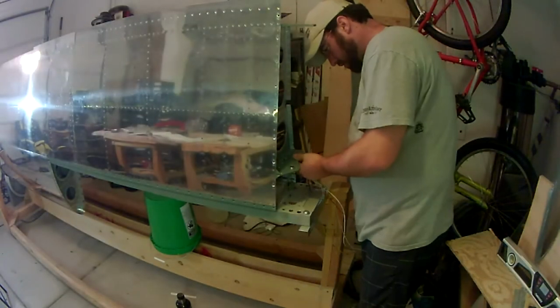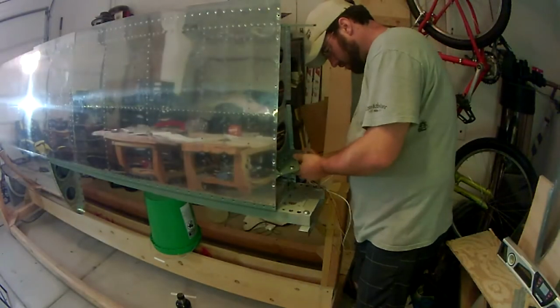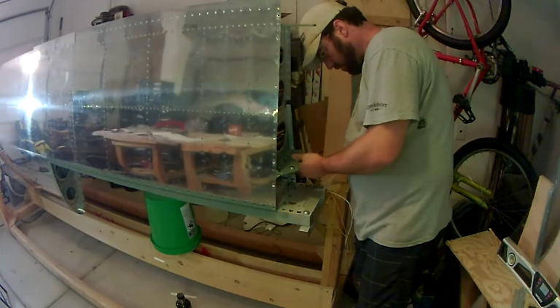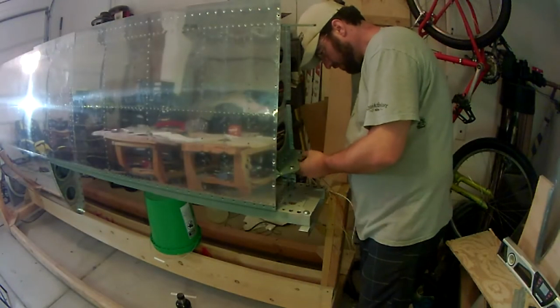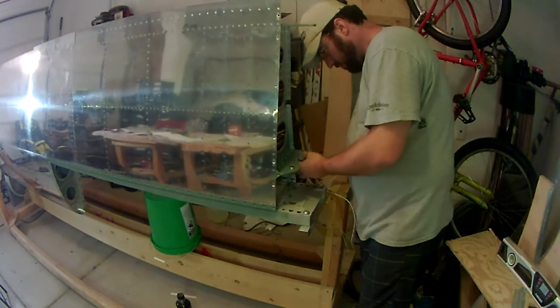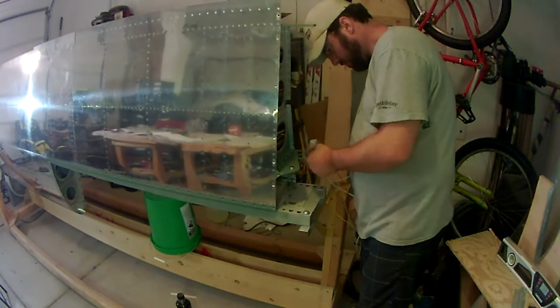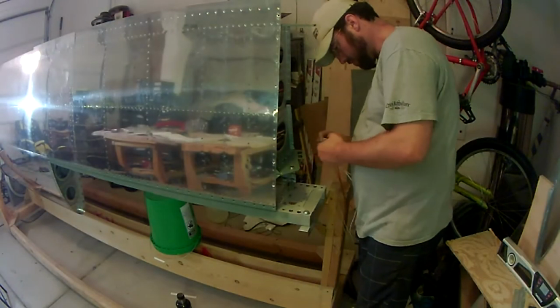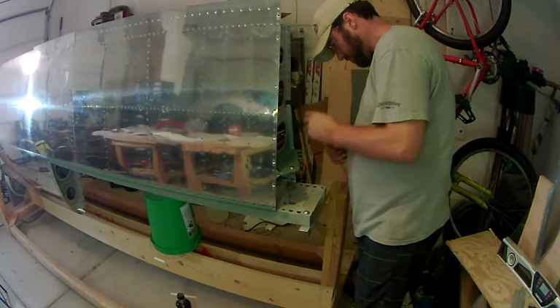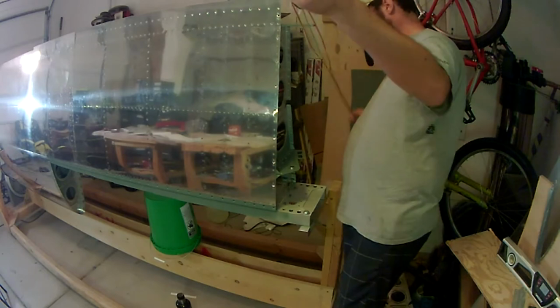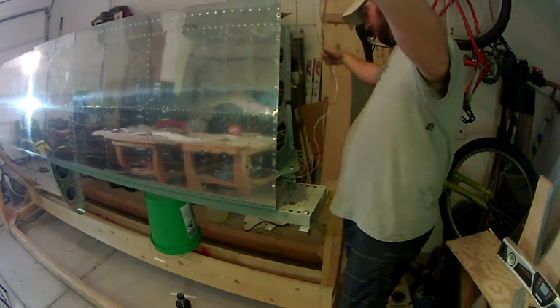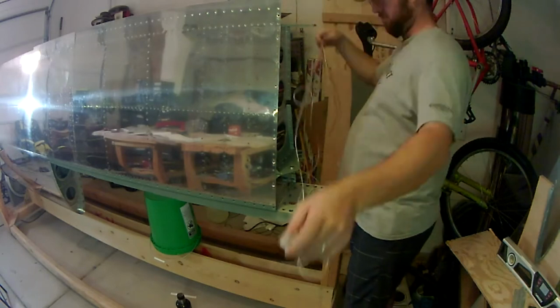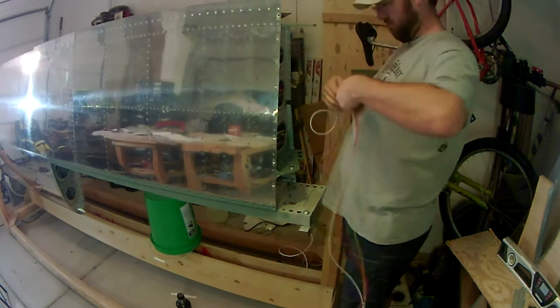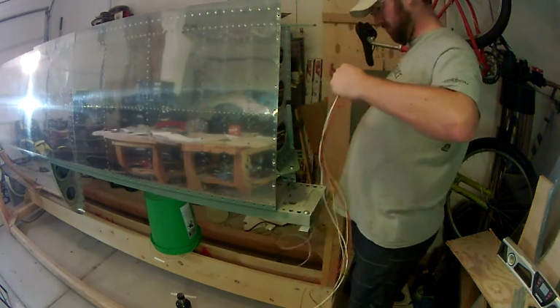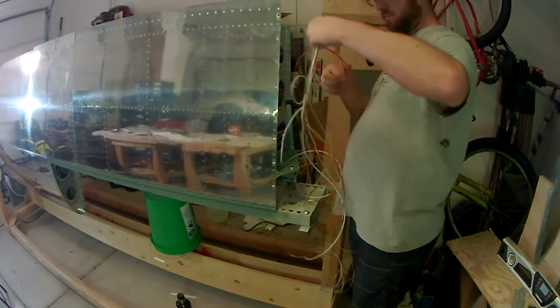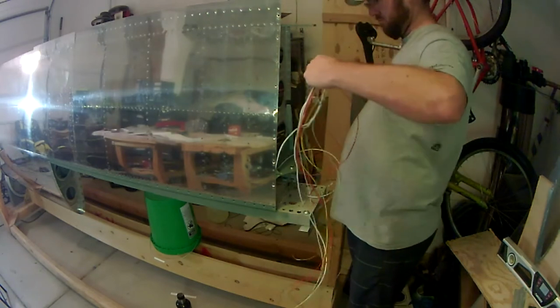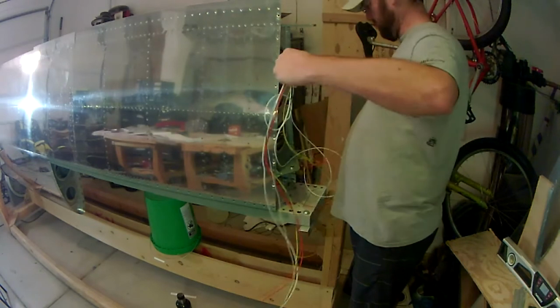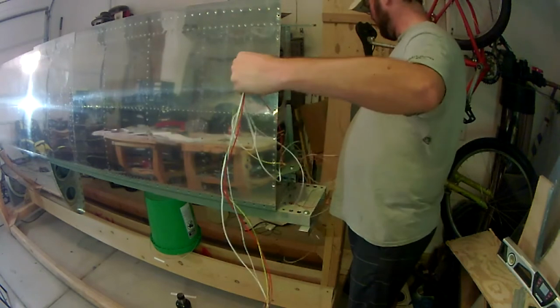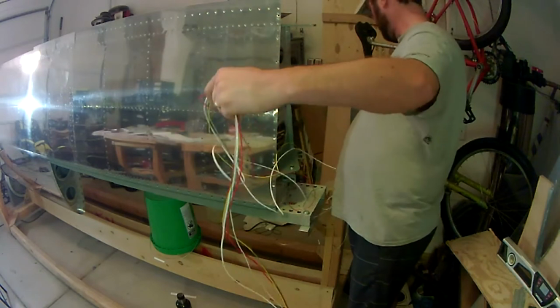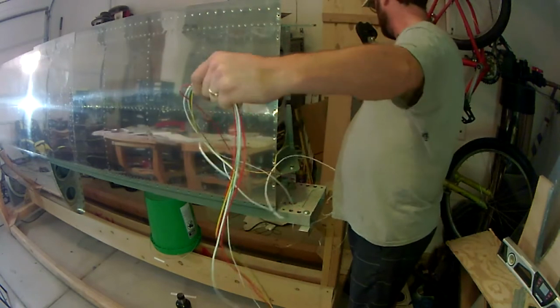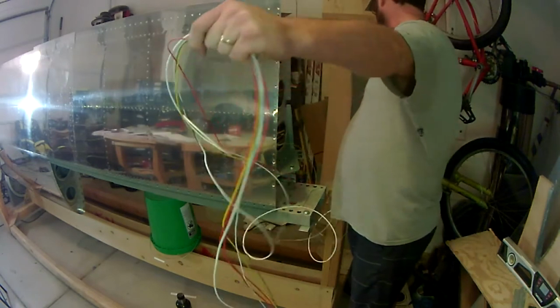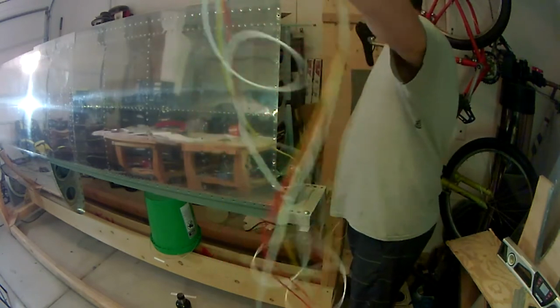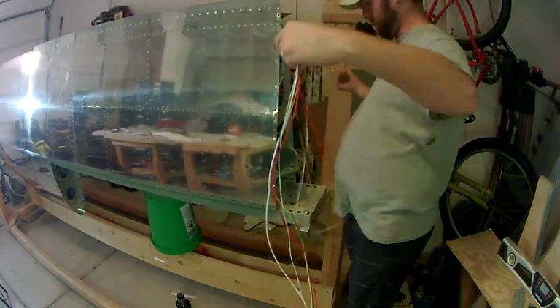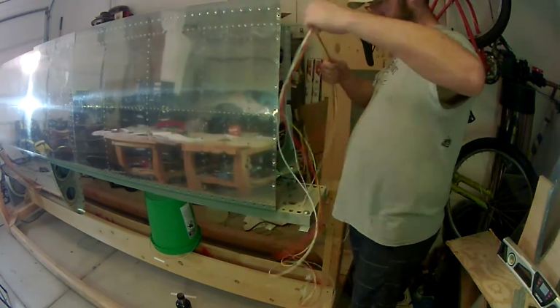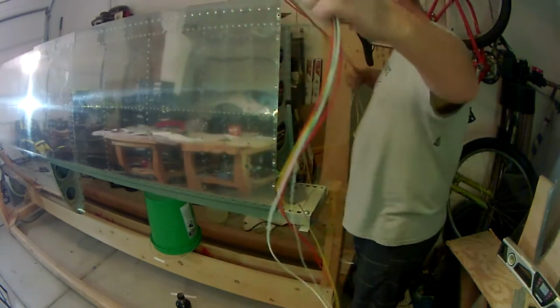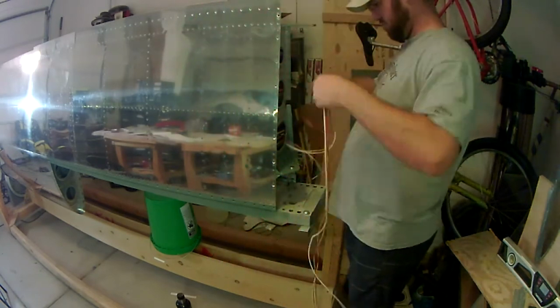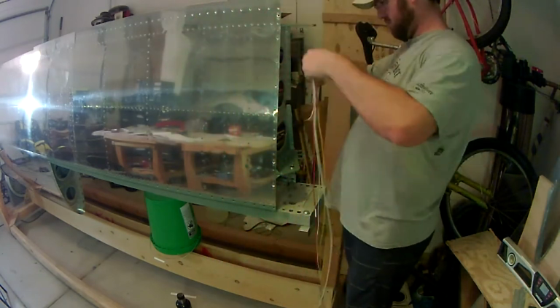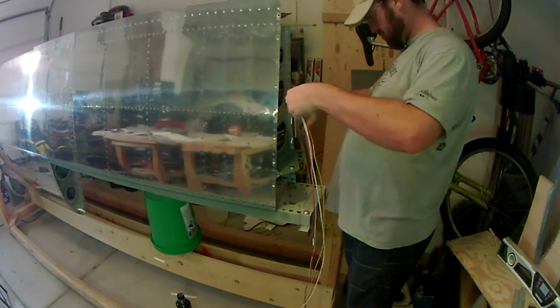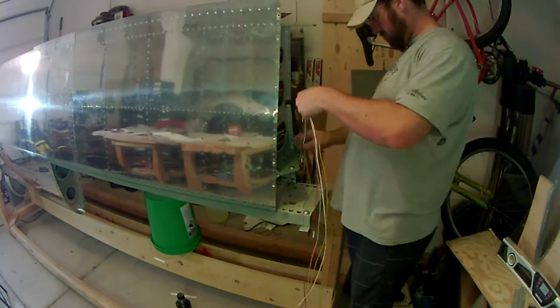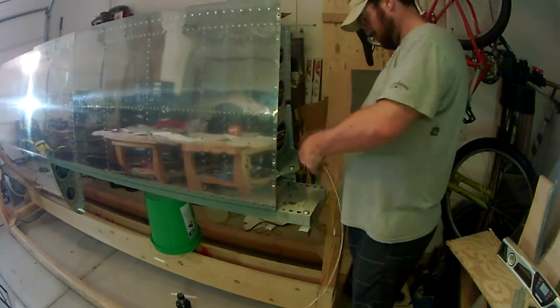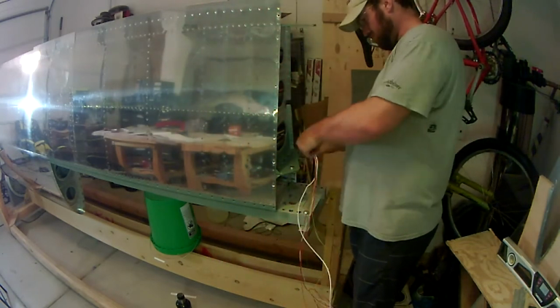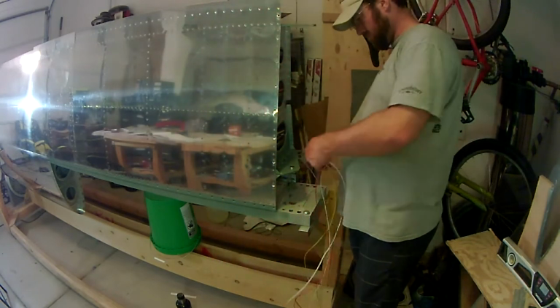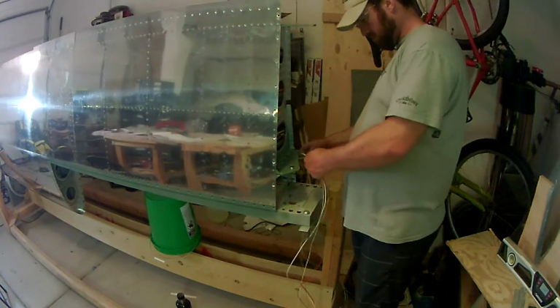My grandfather-in-law, when he built his RV-4, simply used masking tape, and after 20 years of flying it's no longer legible — even if the tape is still there to try to read which leads are what. So I'd highly recommend getting a label maker. It's pretty easy to use, and just get the shrink wrap tubing and a heat gun and you can label any wire.